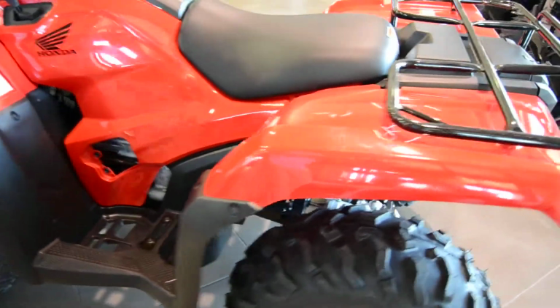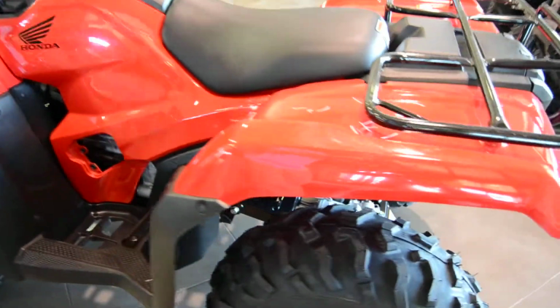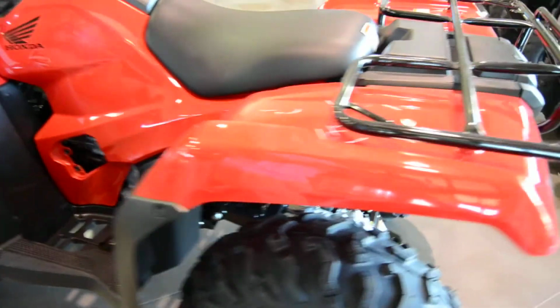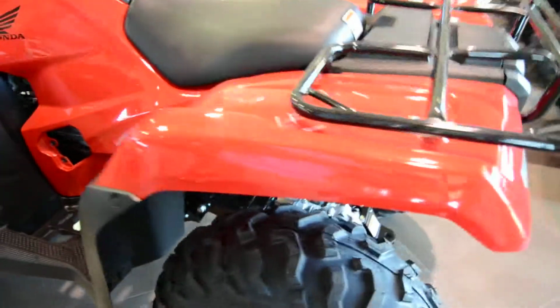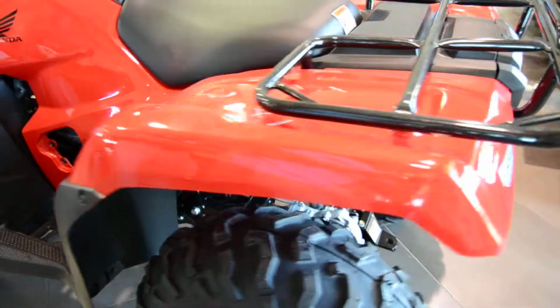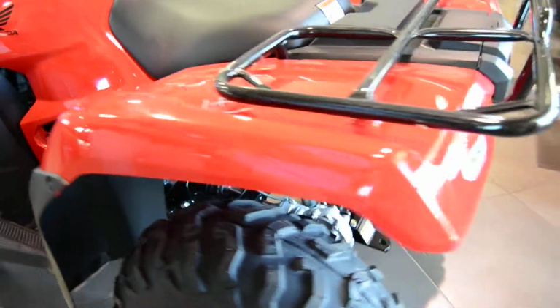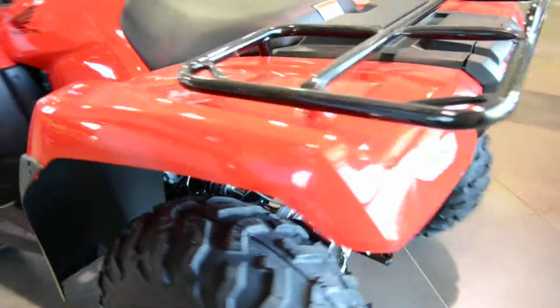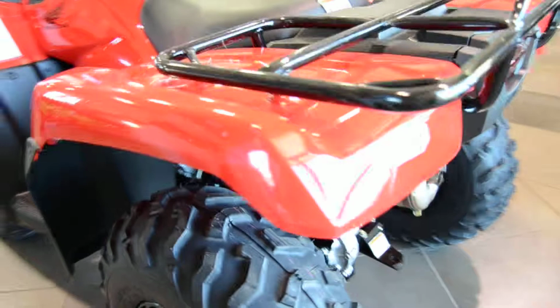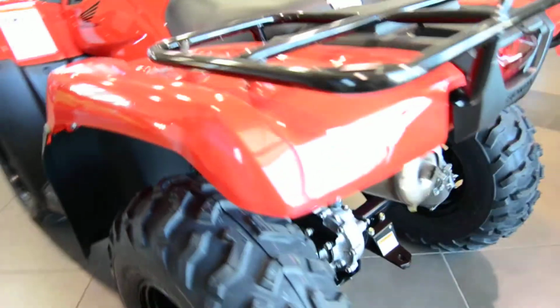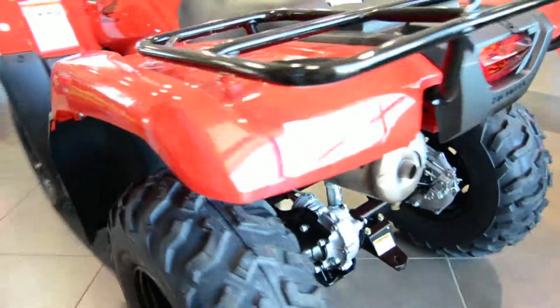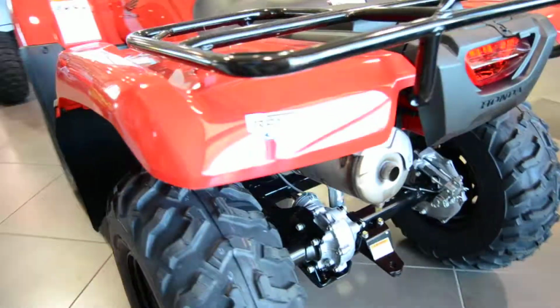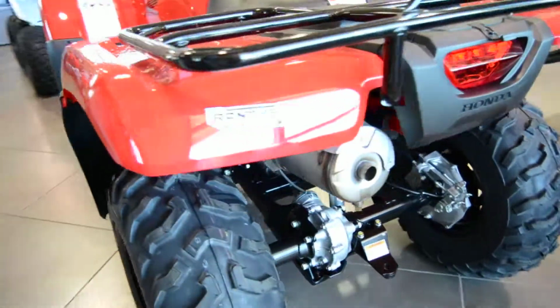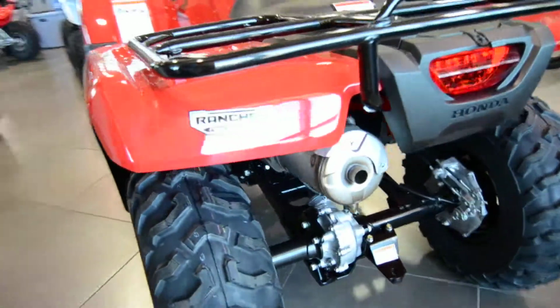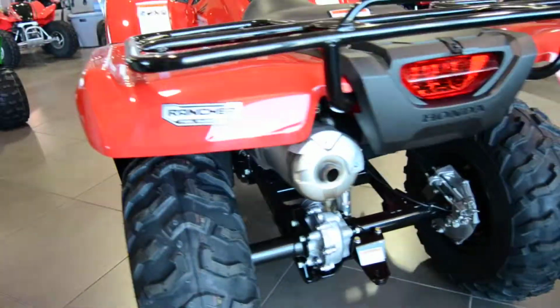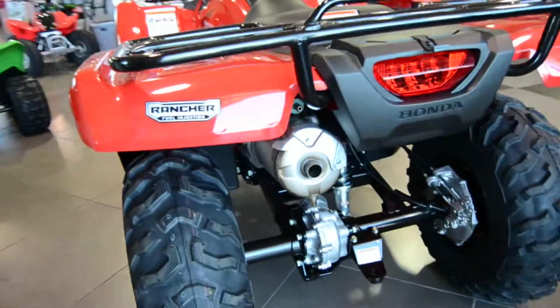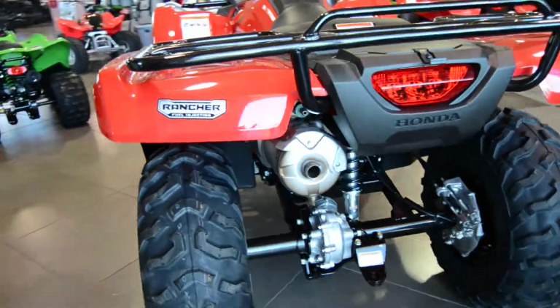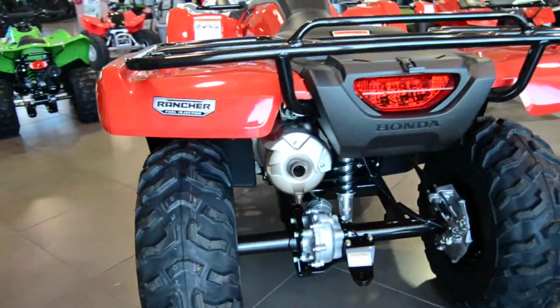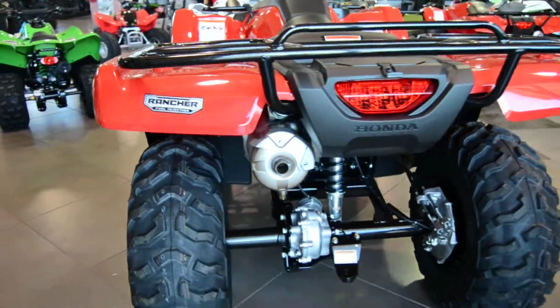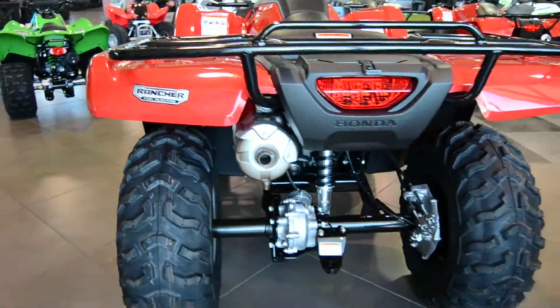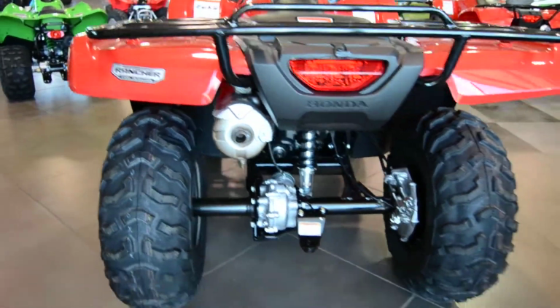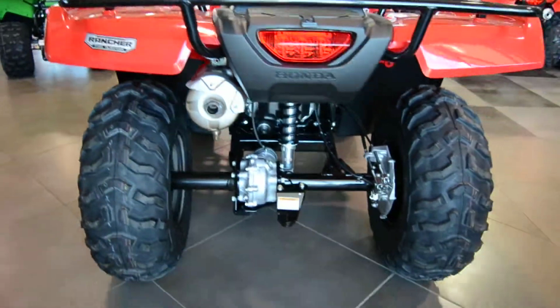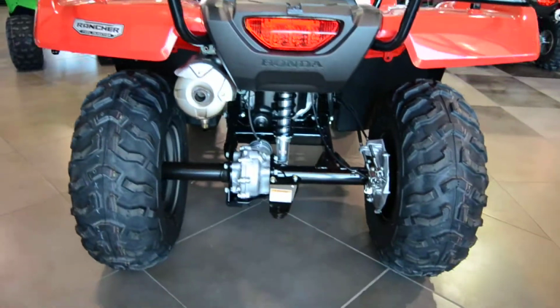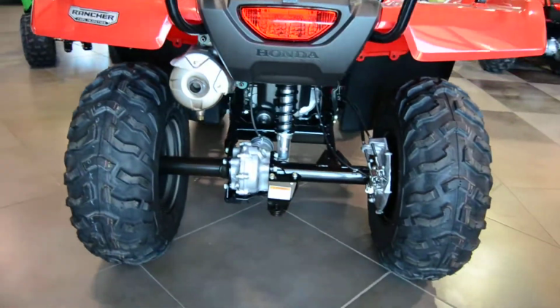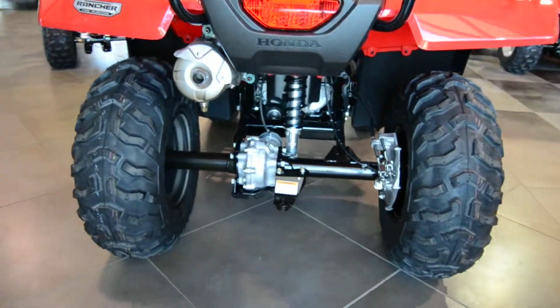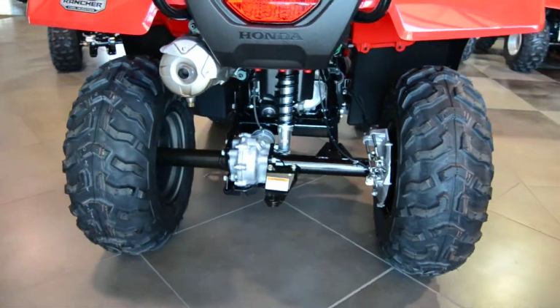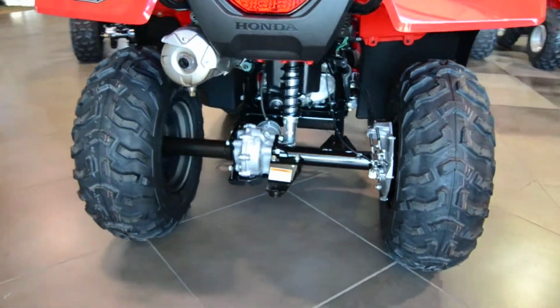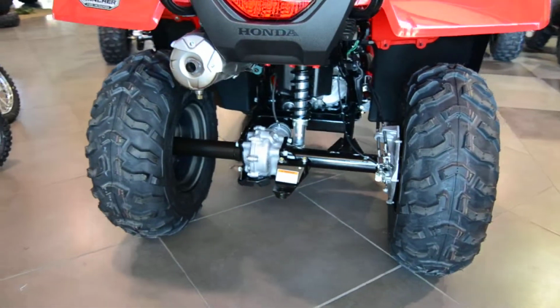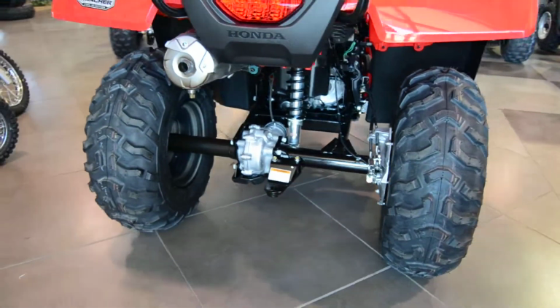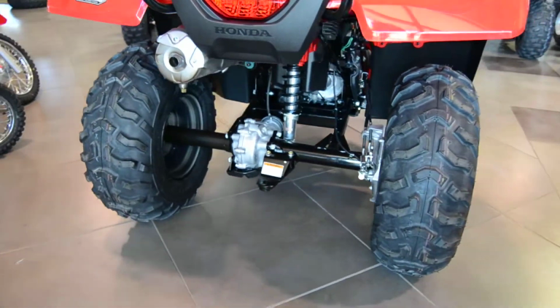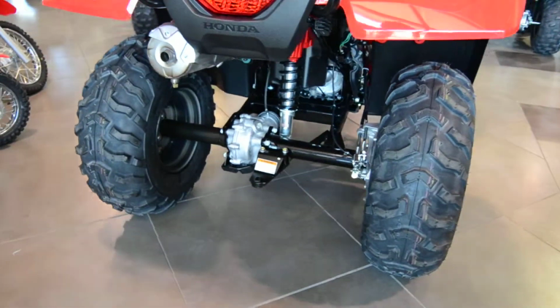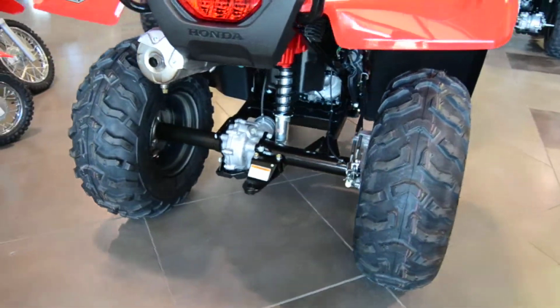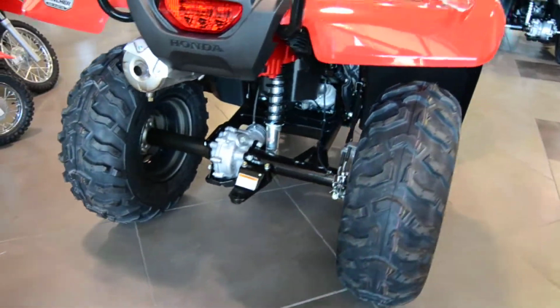The rear end is the solid rear axle, very famous by Honda — very low maintenance, very little problems out of it.